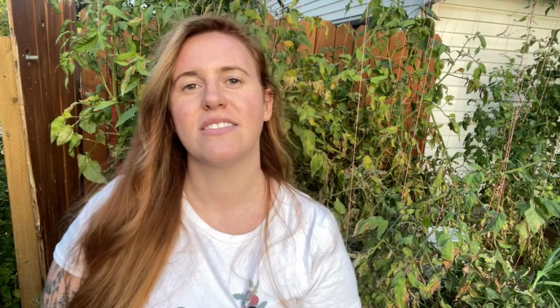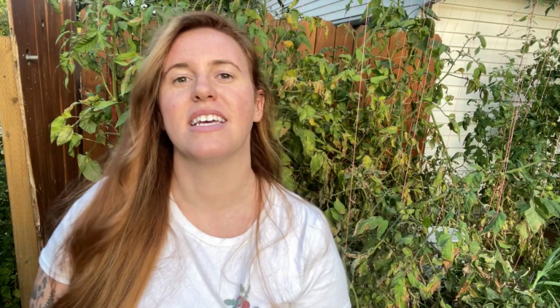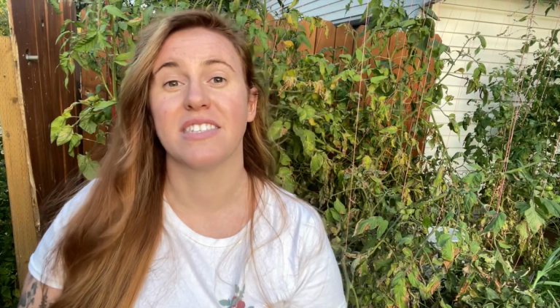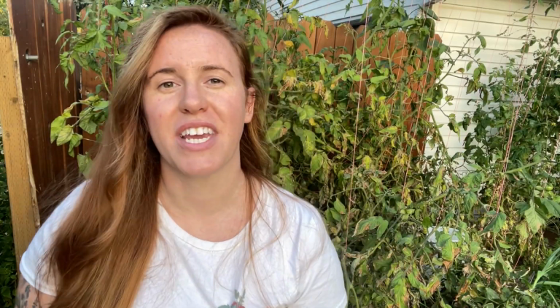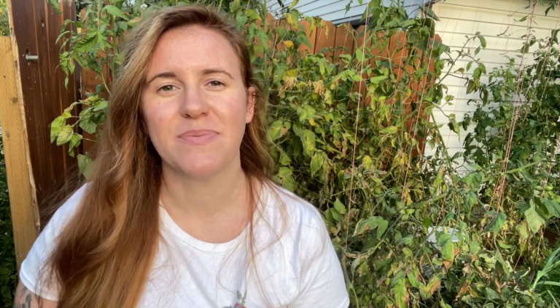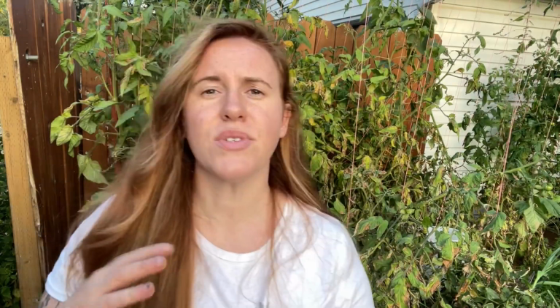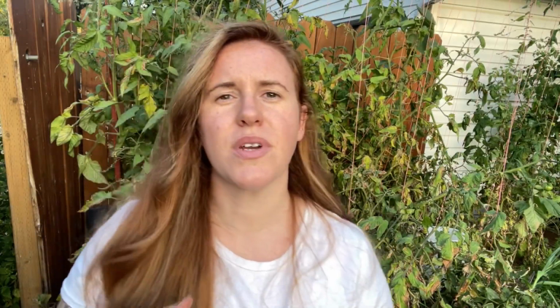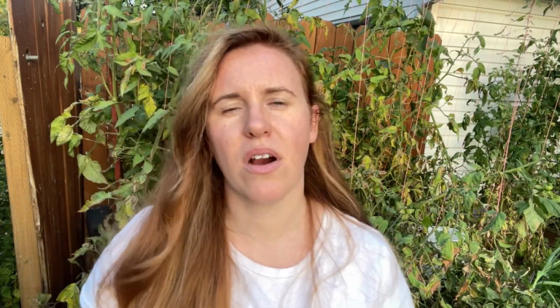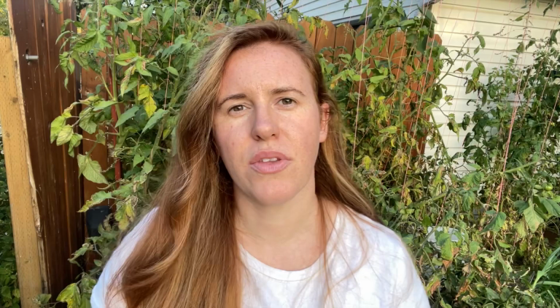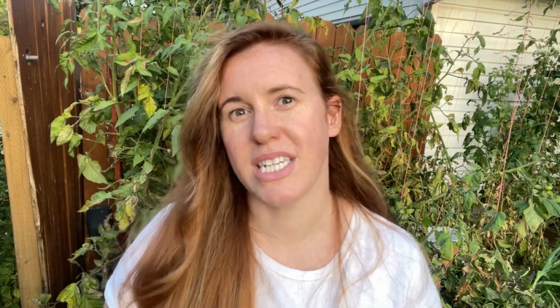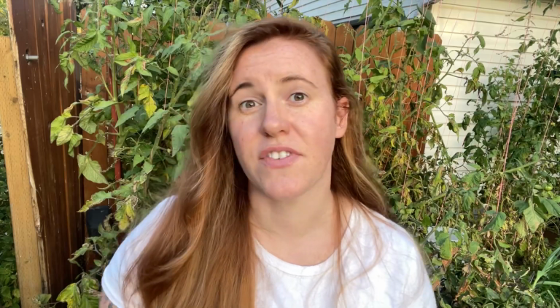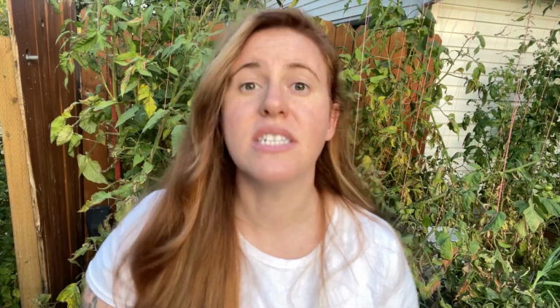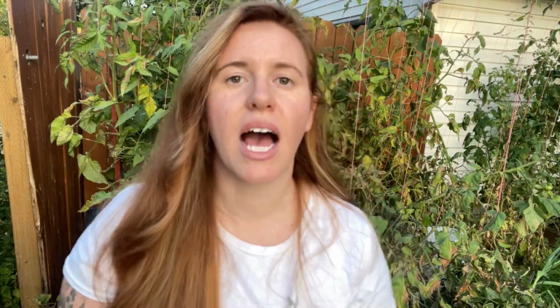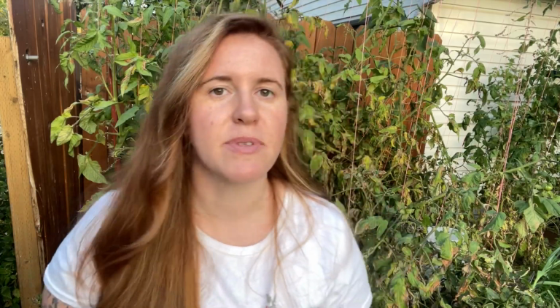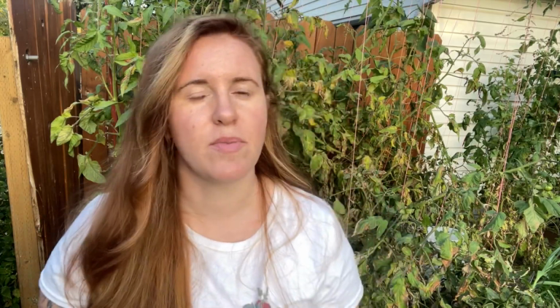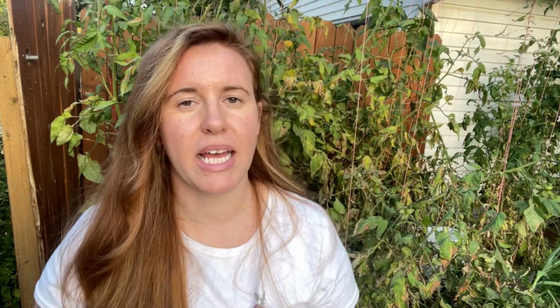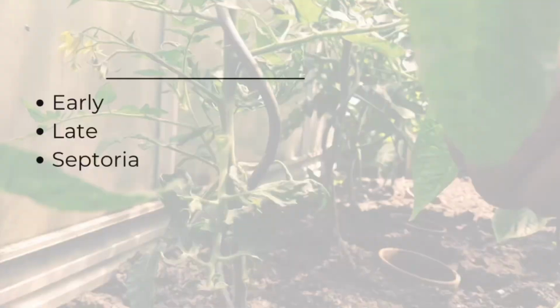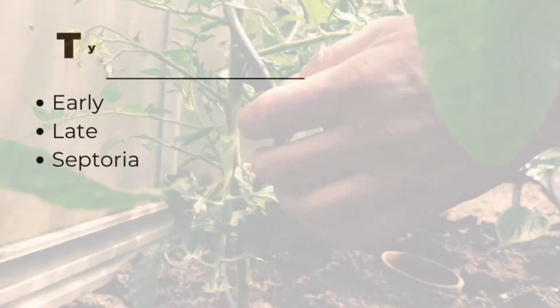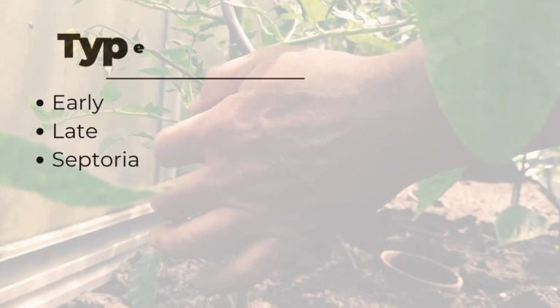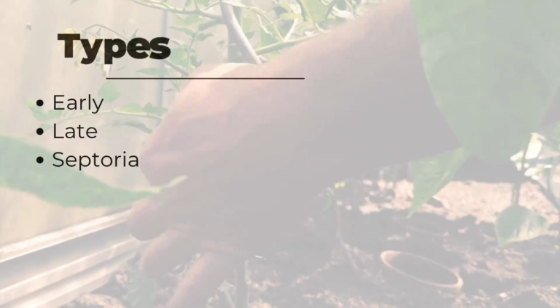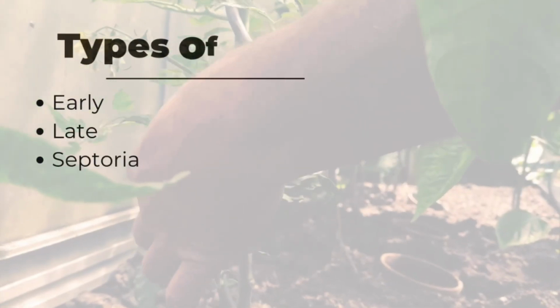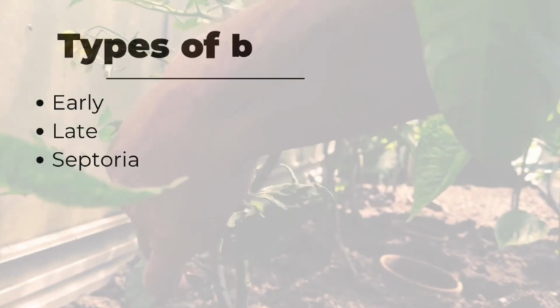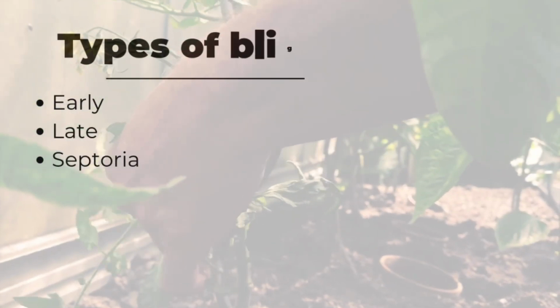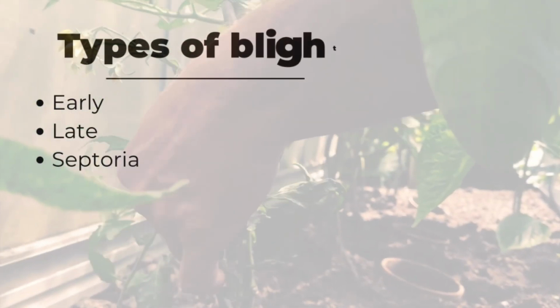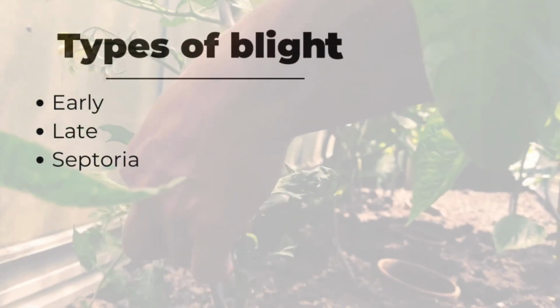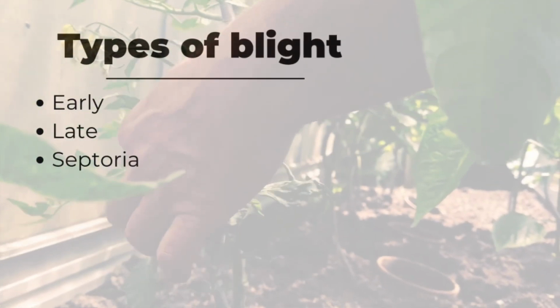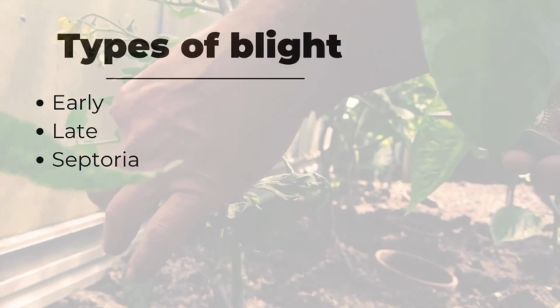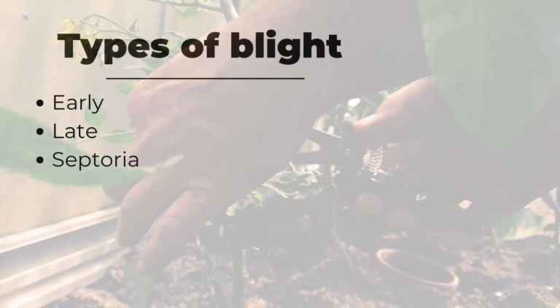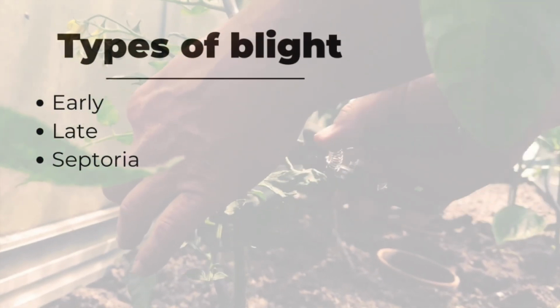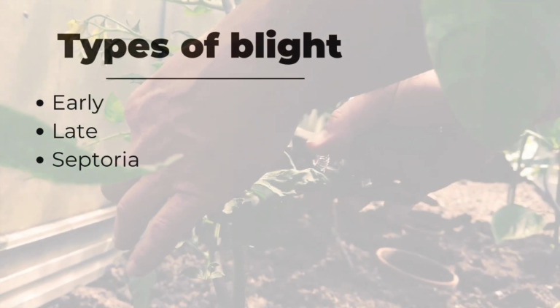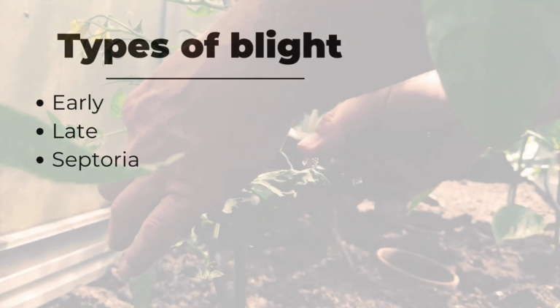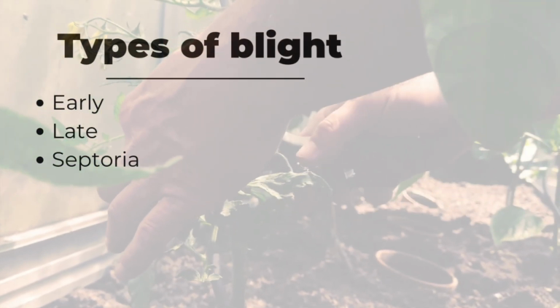So there are three different types of blight: there's early blight, late blight, and leaf spot blight.